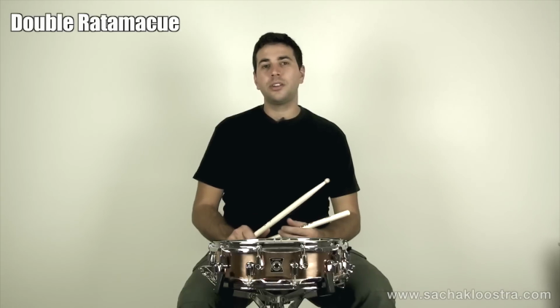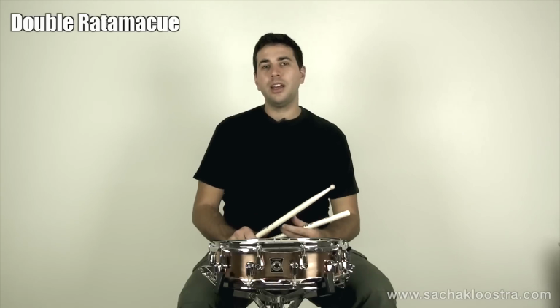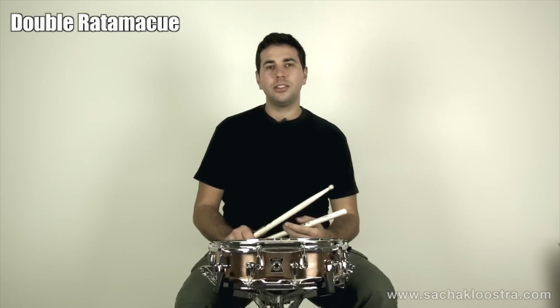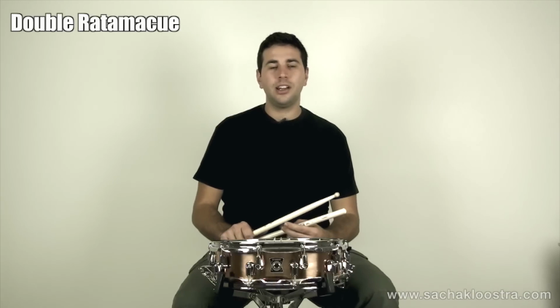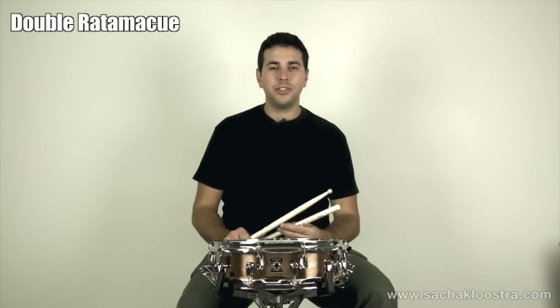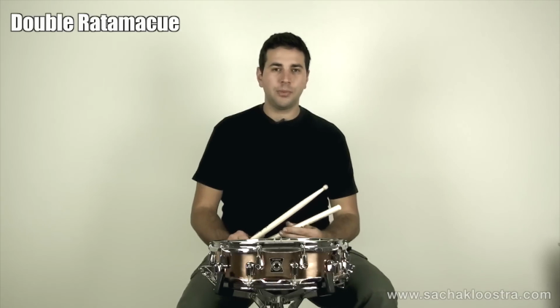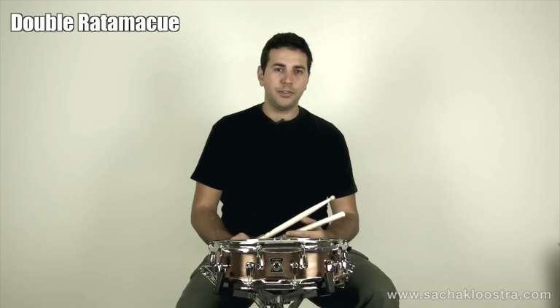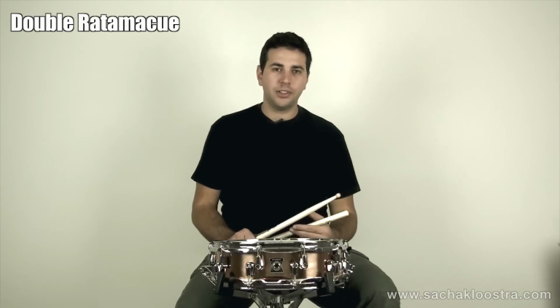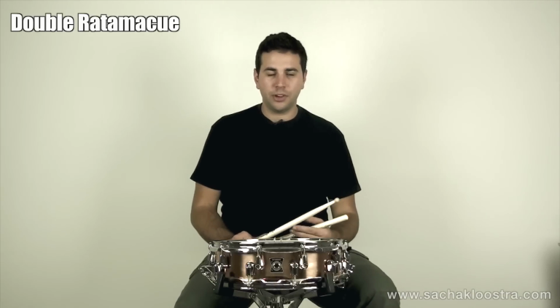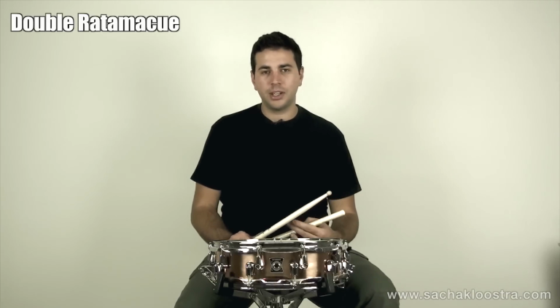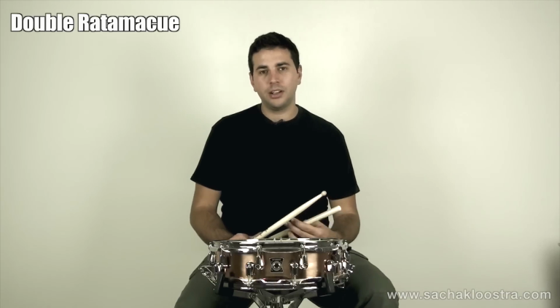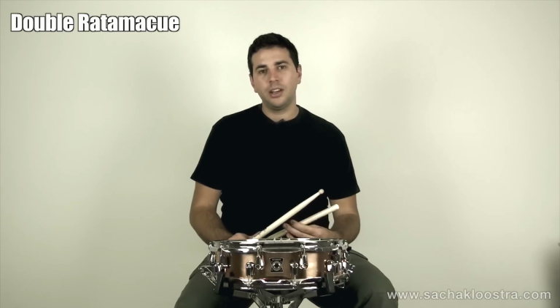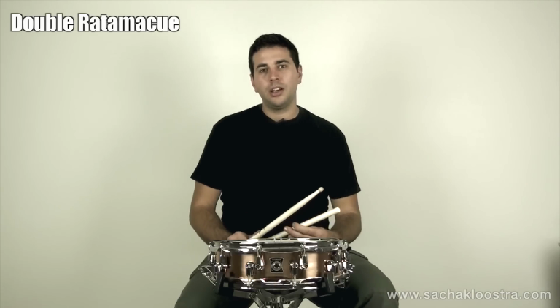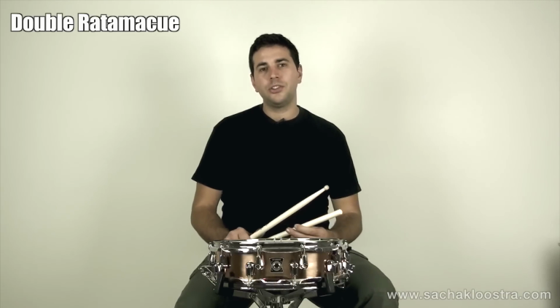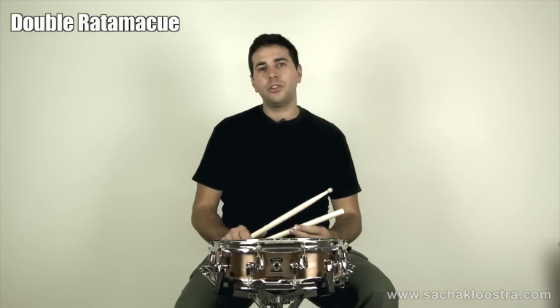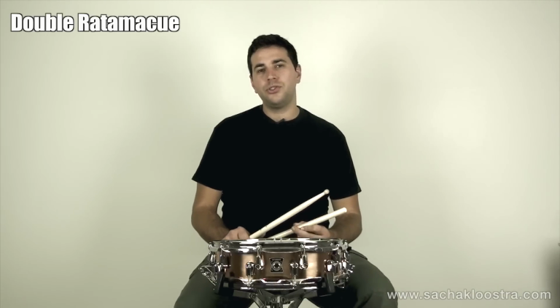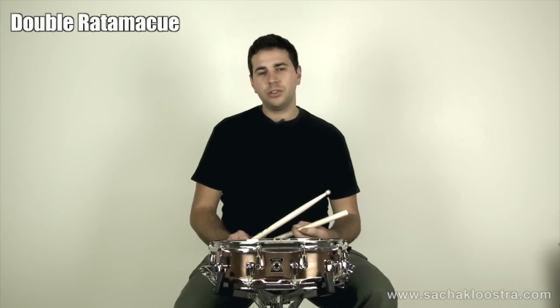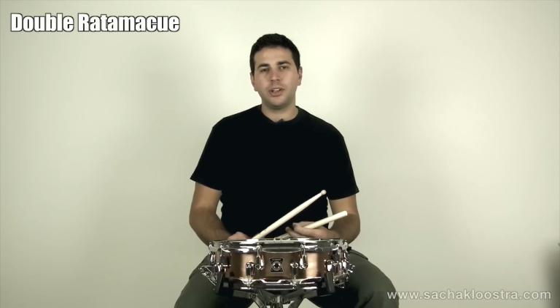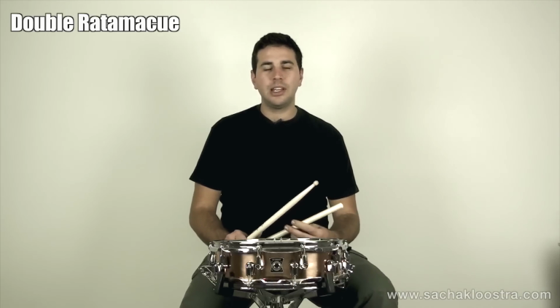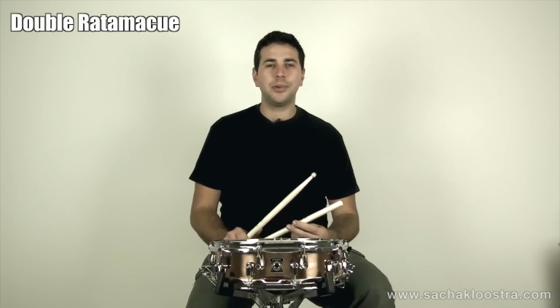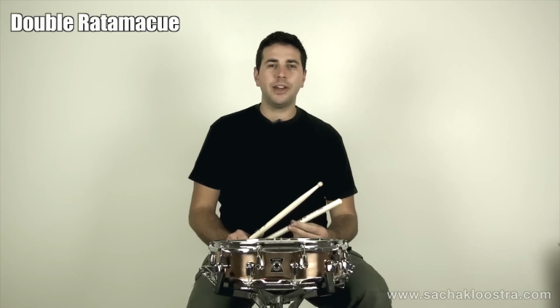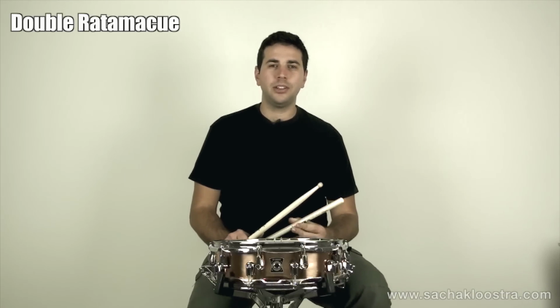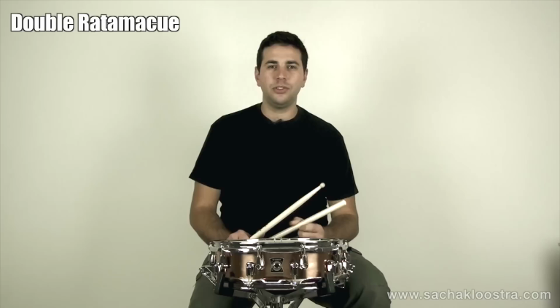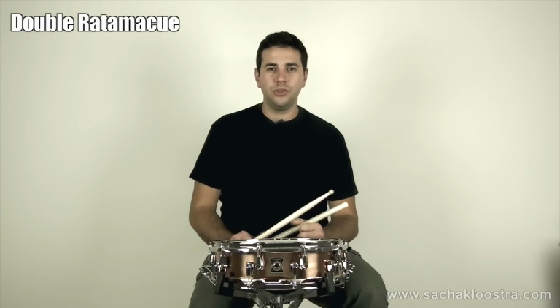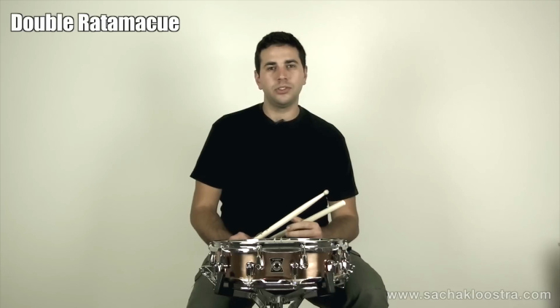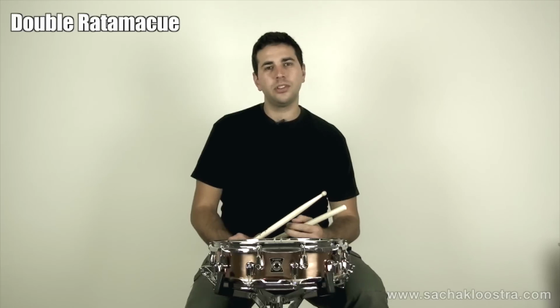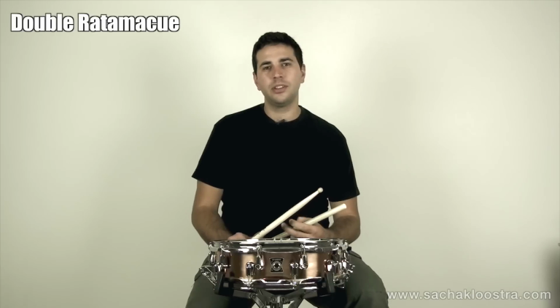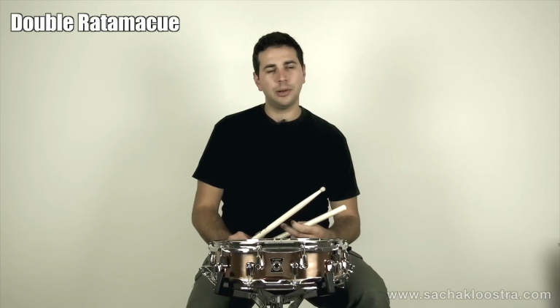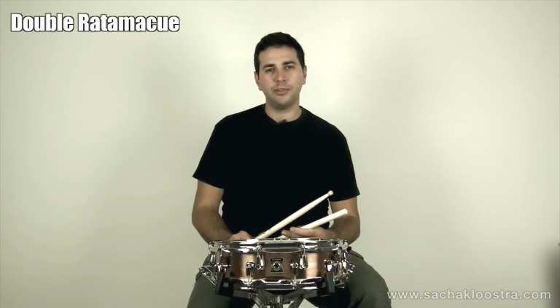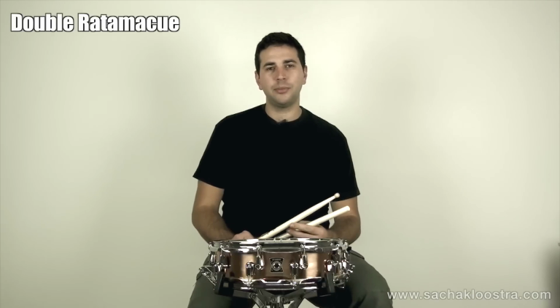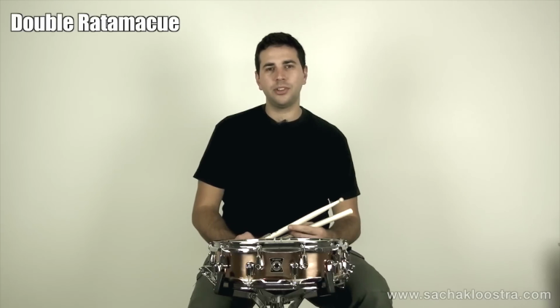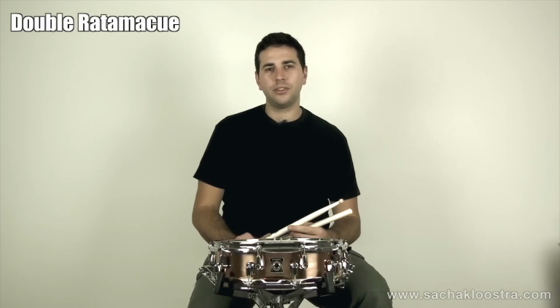Now let me jump over to the drum kit and show you just one example of how you can use the double ratamacue.